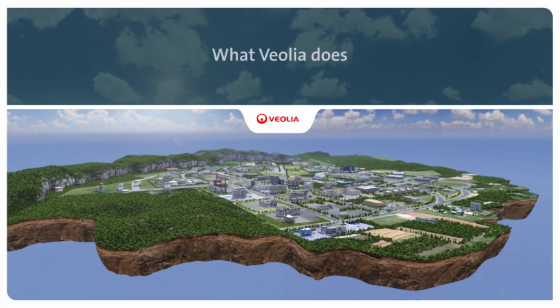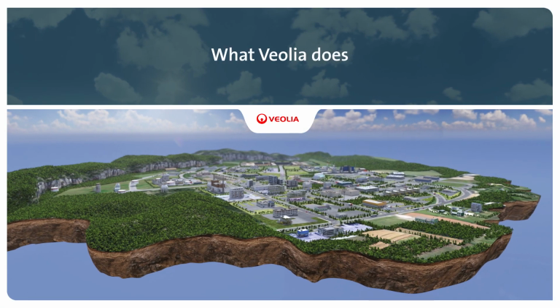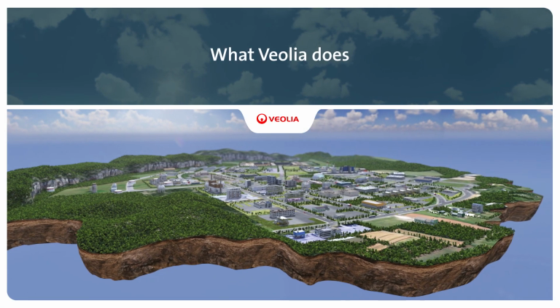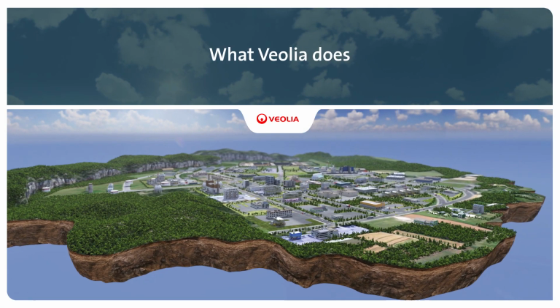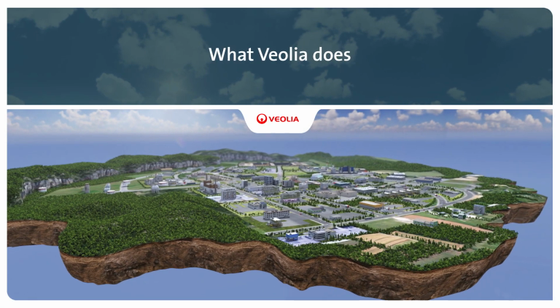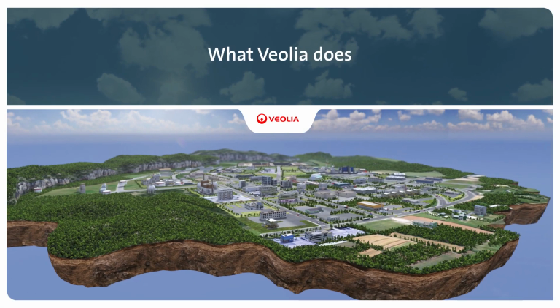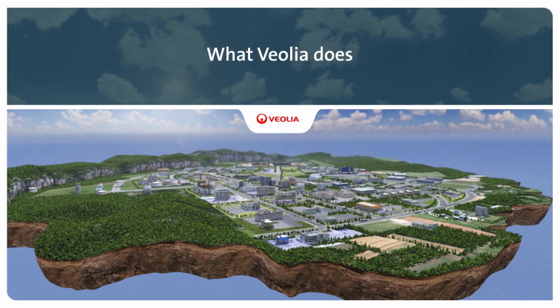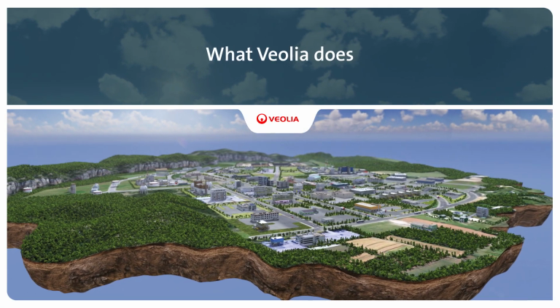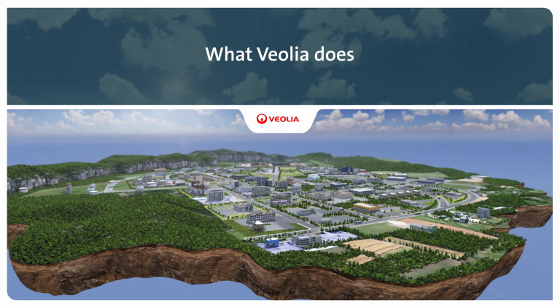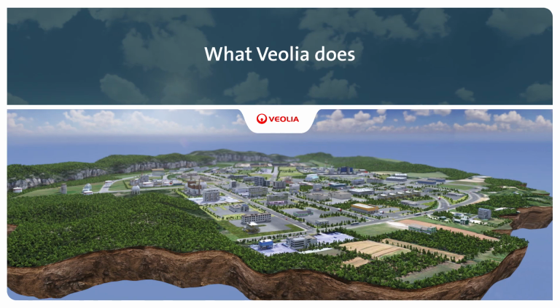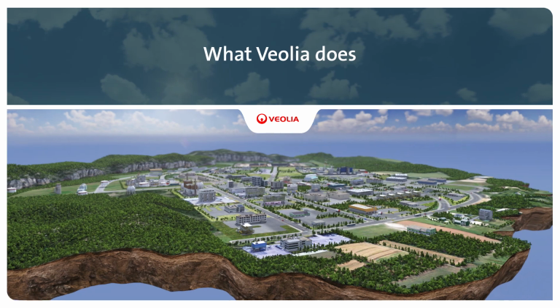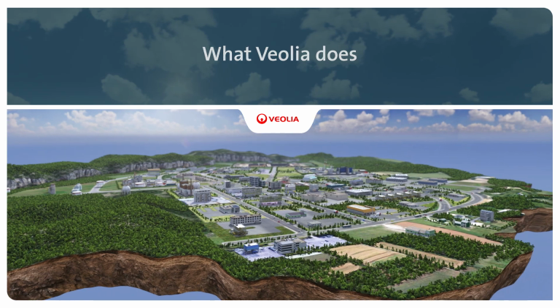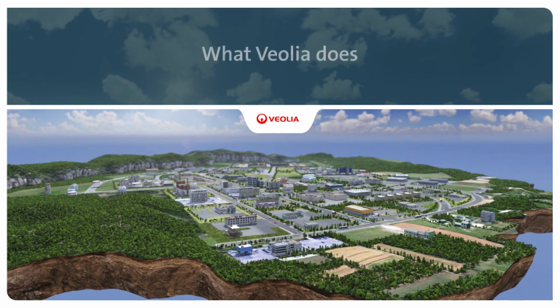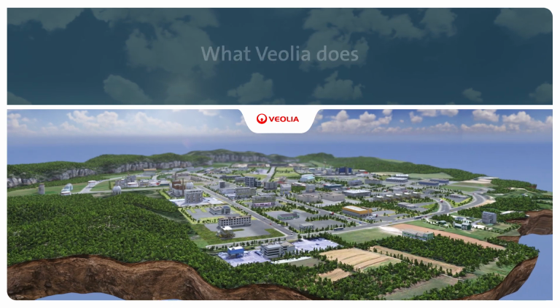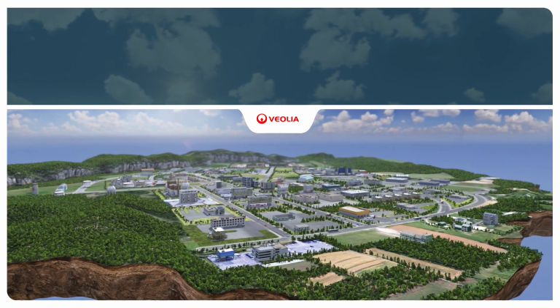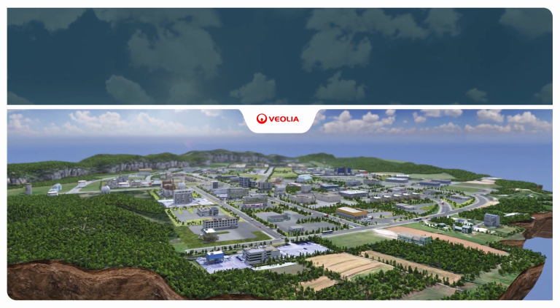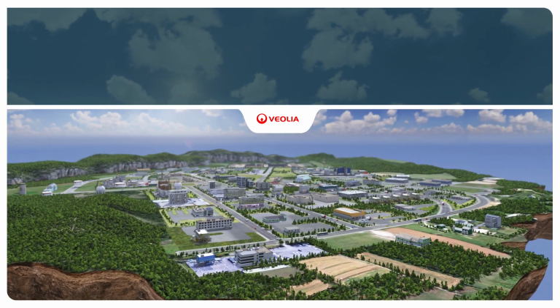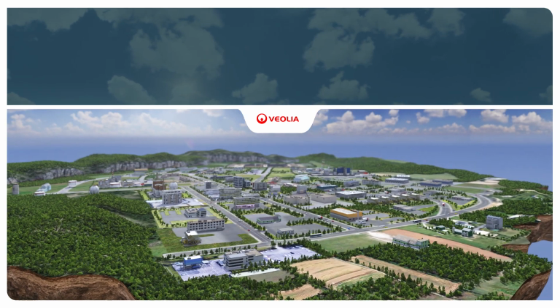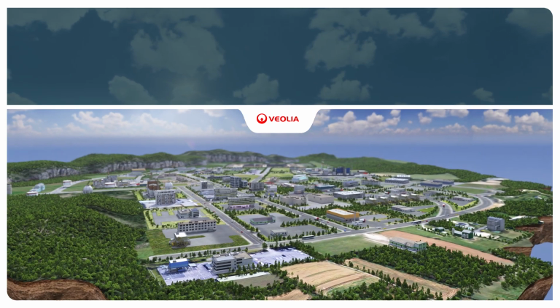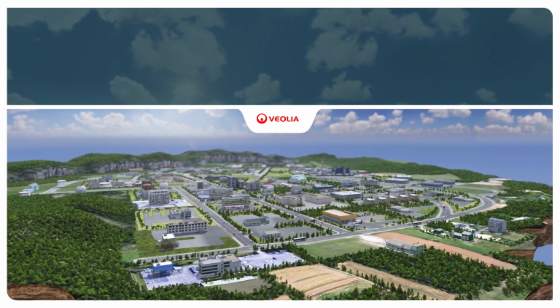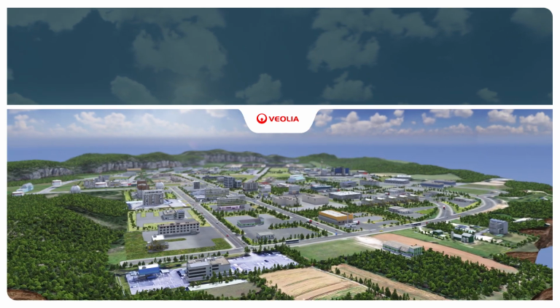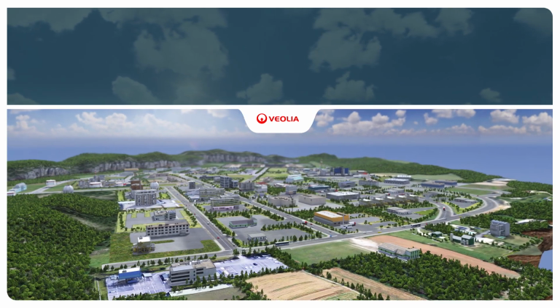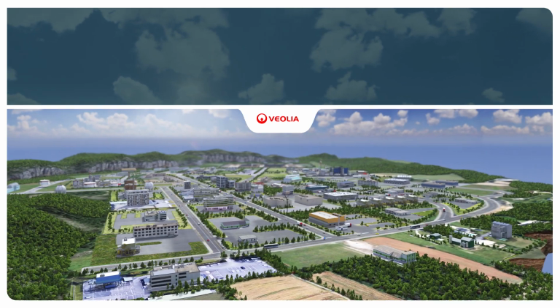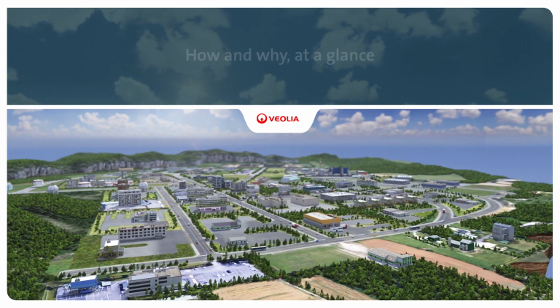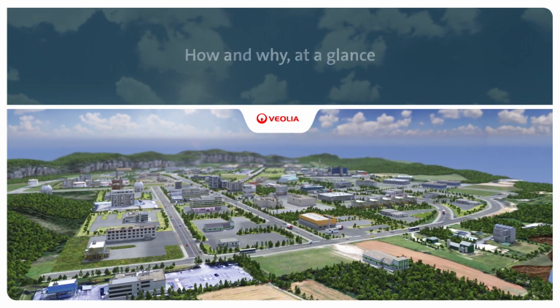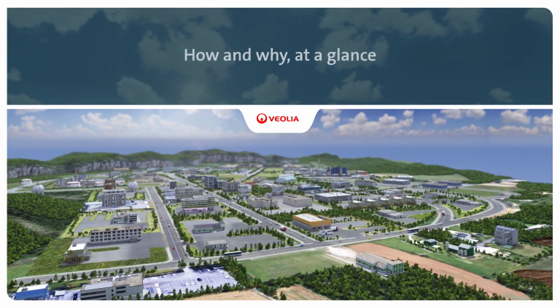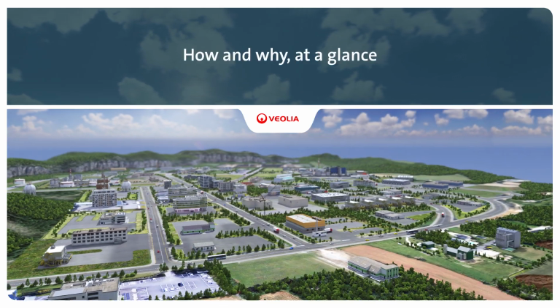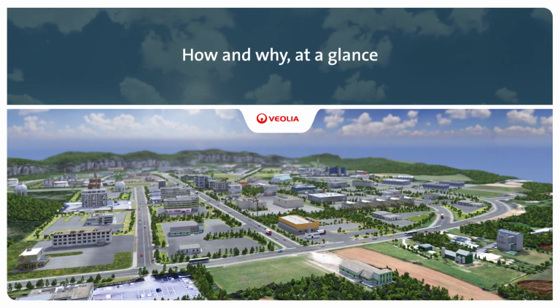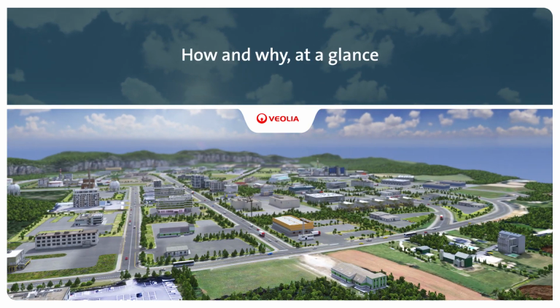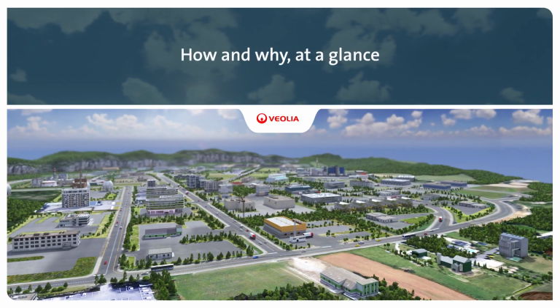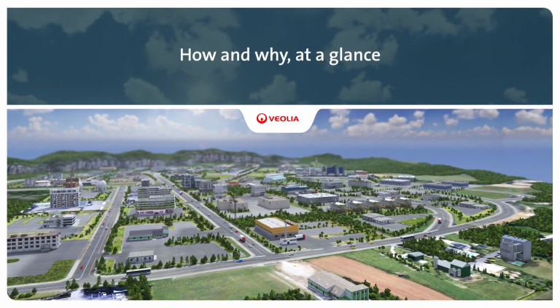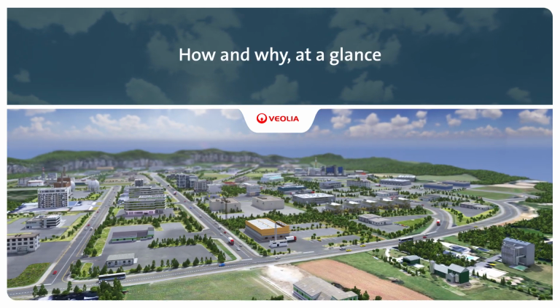Improving access to resources while preserving and replenishing those resources — this is what we do at Veolia.